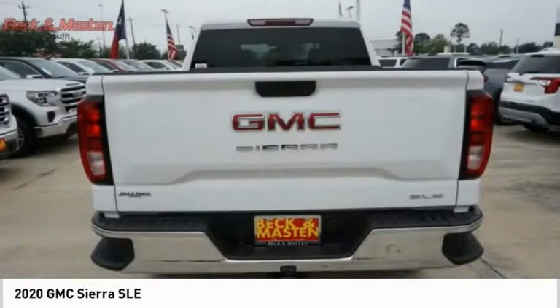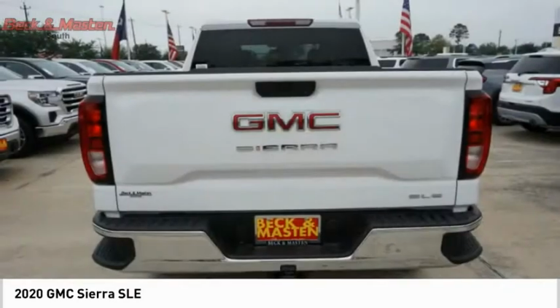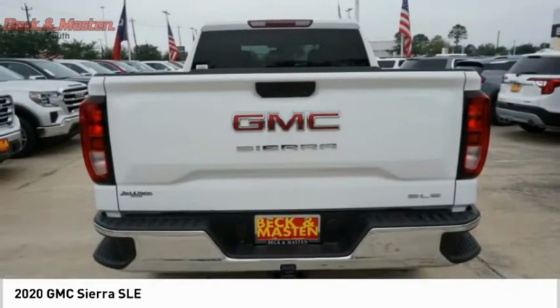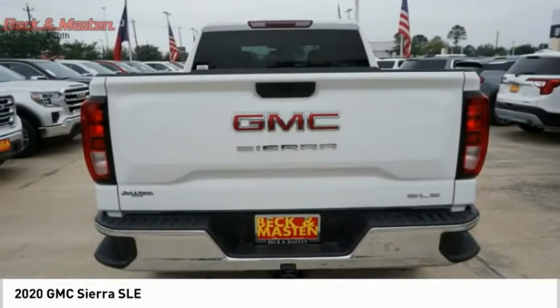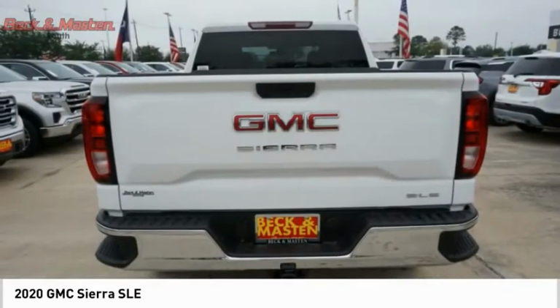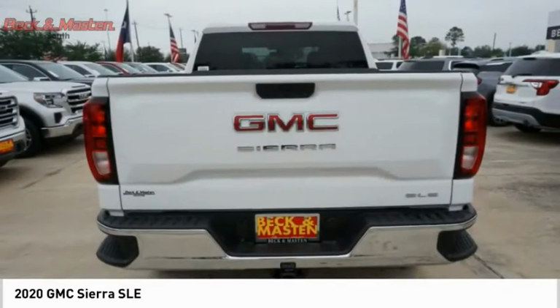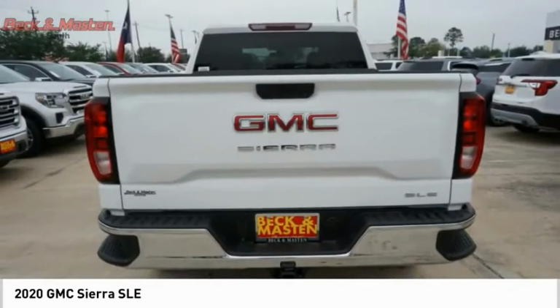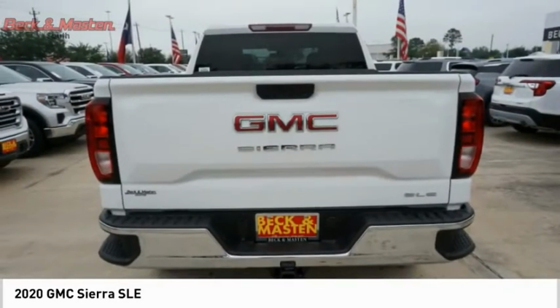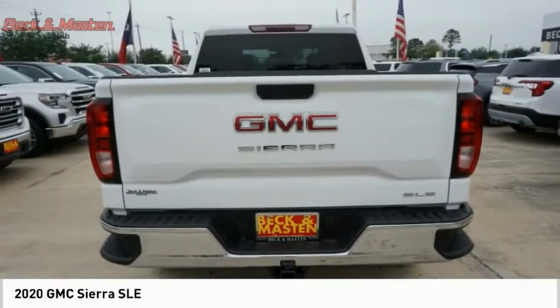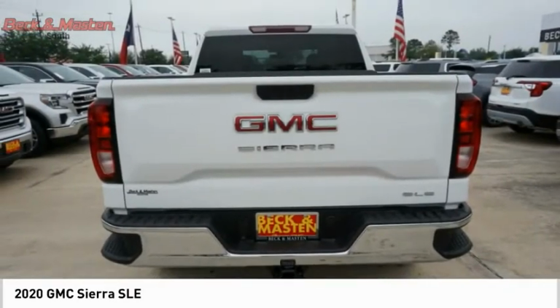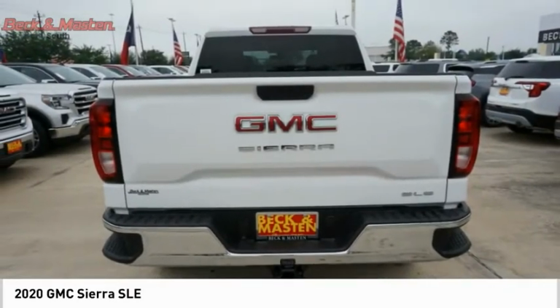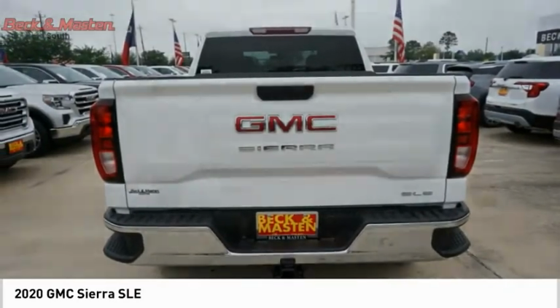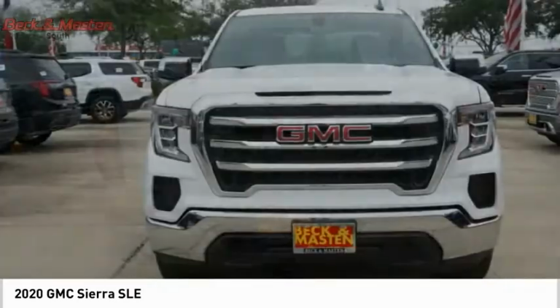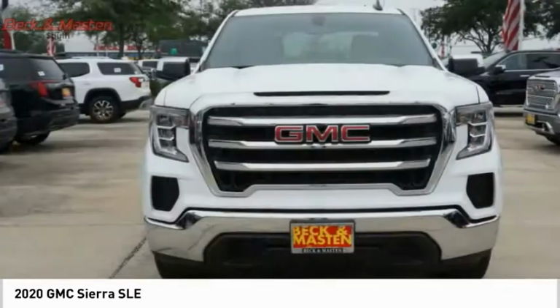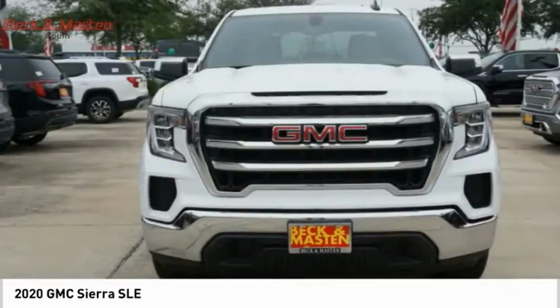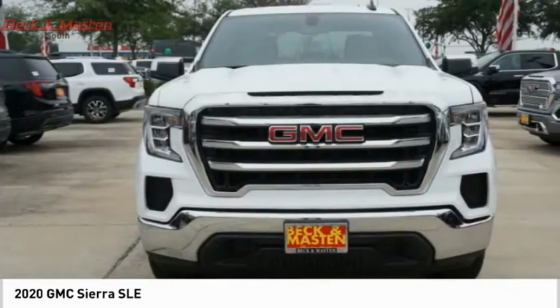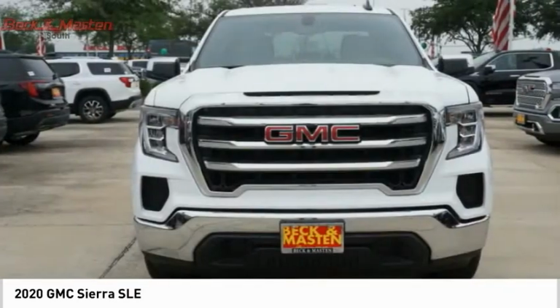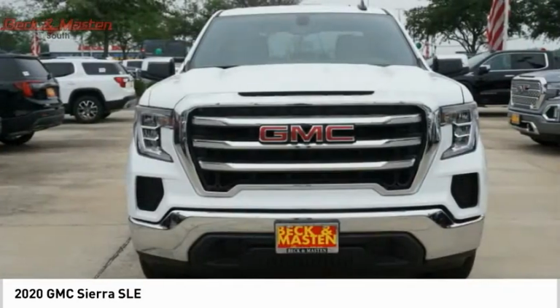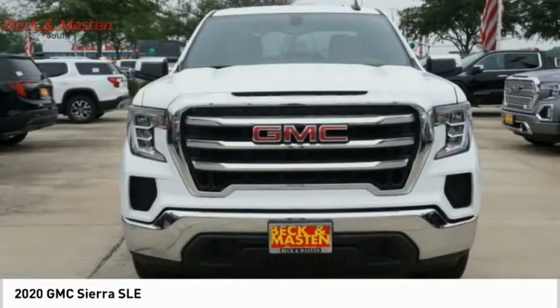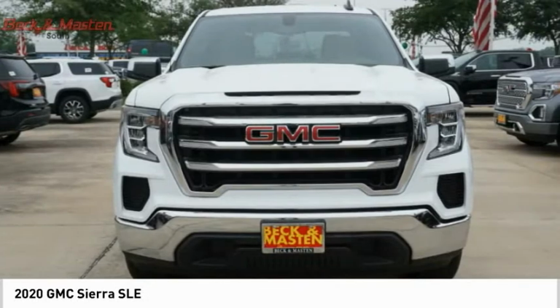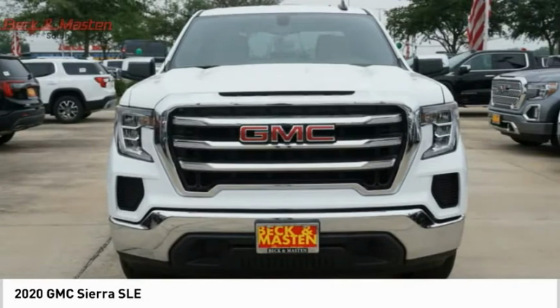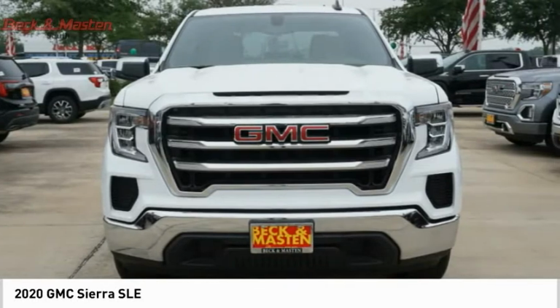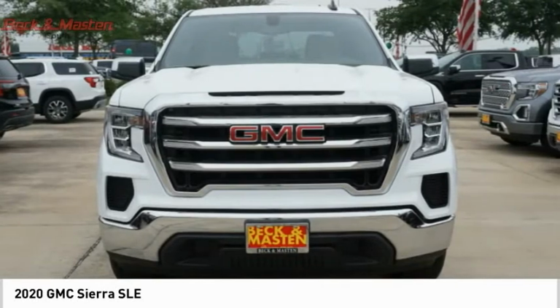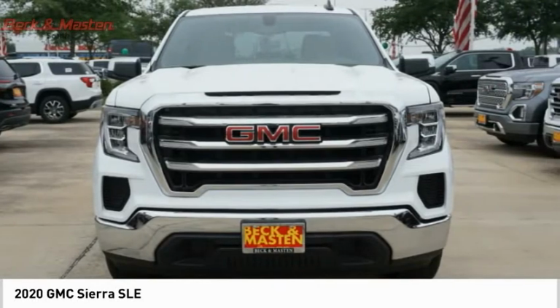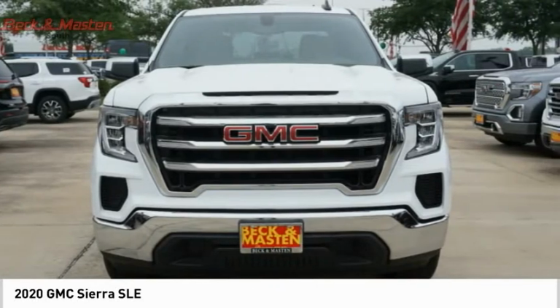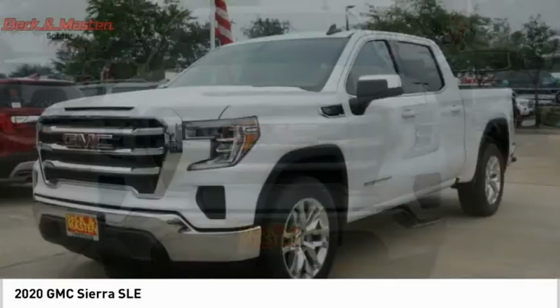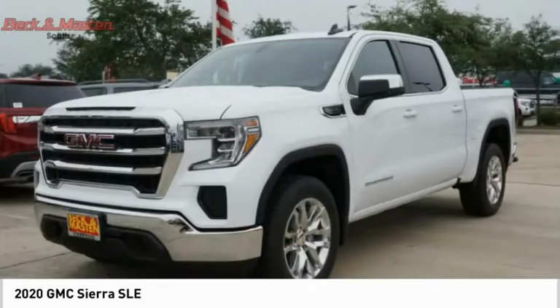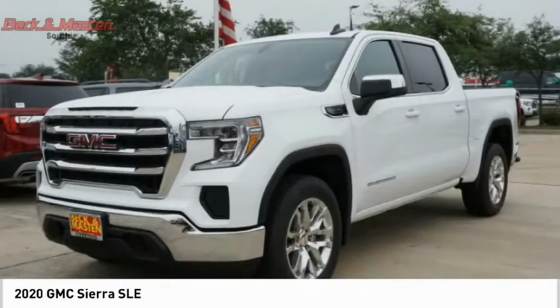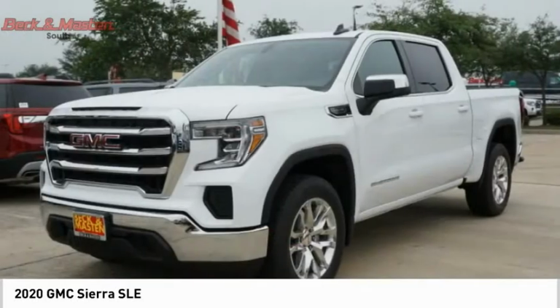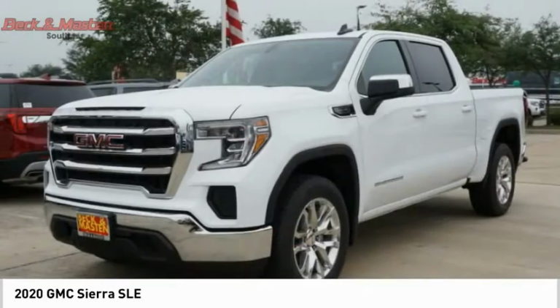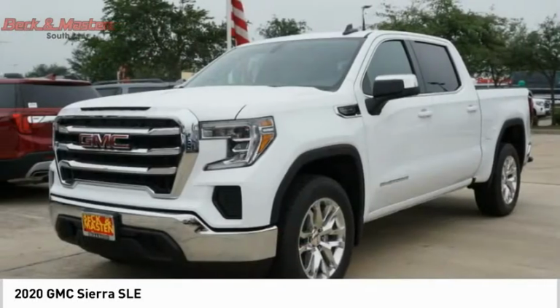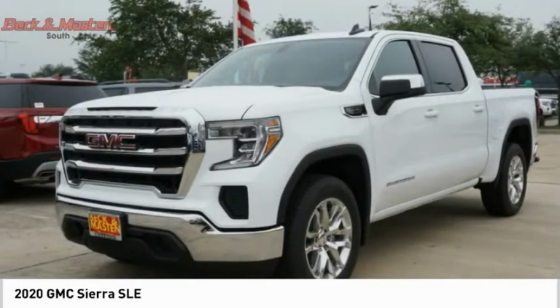Power brakes, braking assist, rear view camera, audio radio, and touch screen display. Come see the car for yourself.